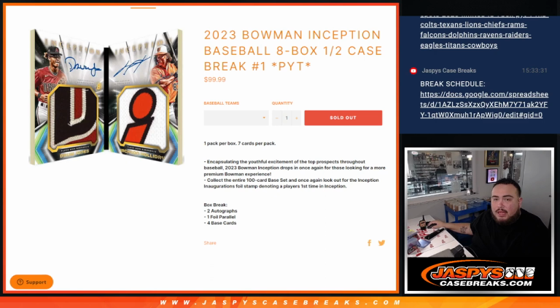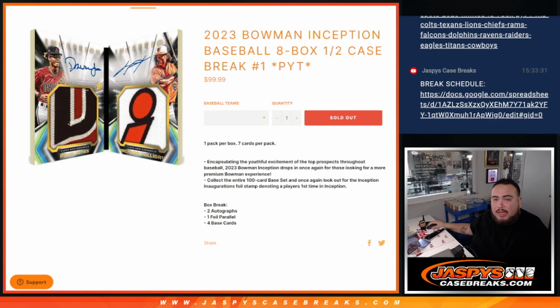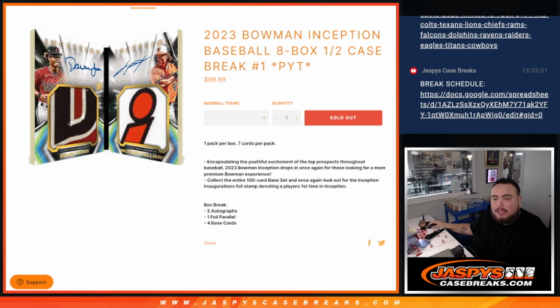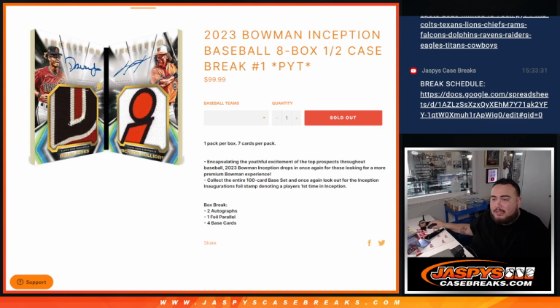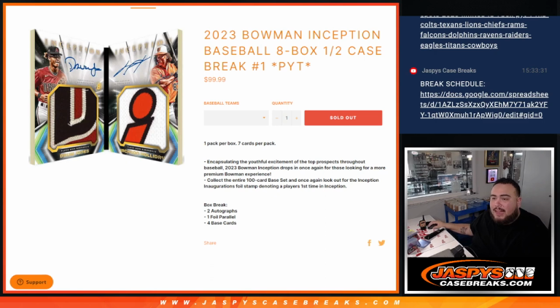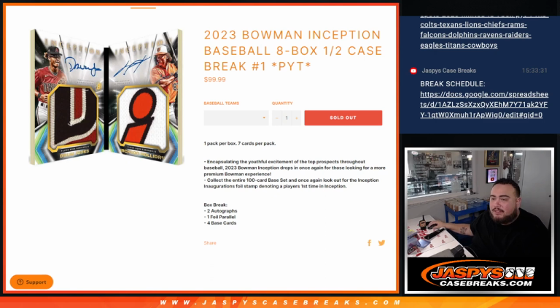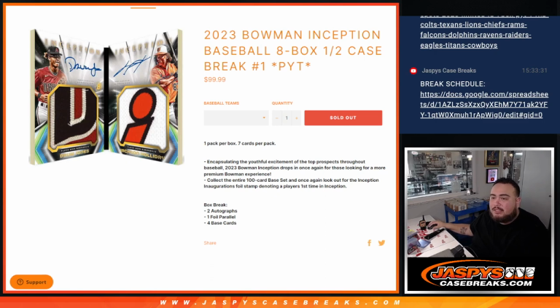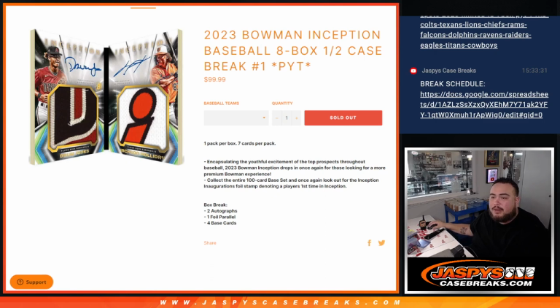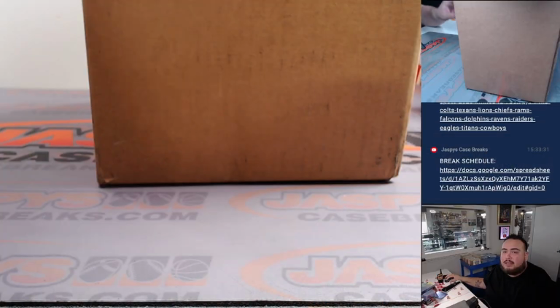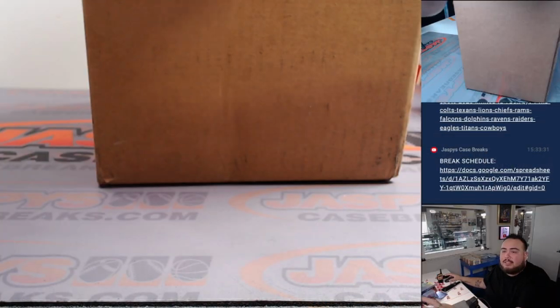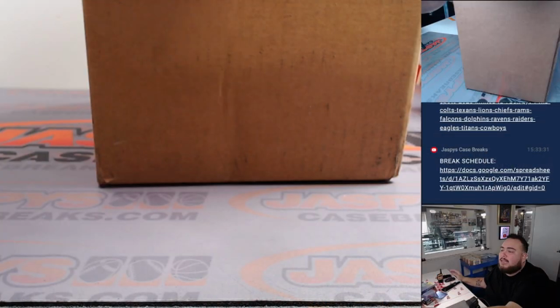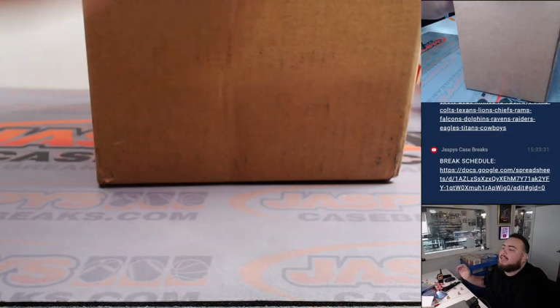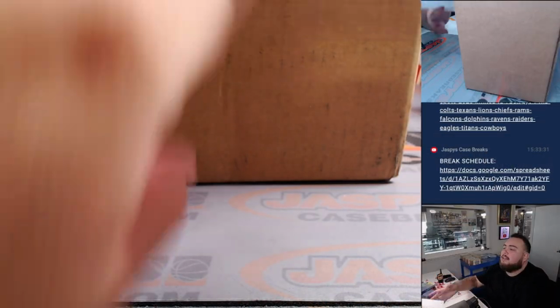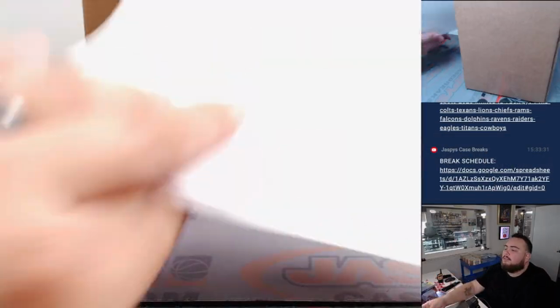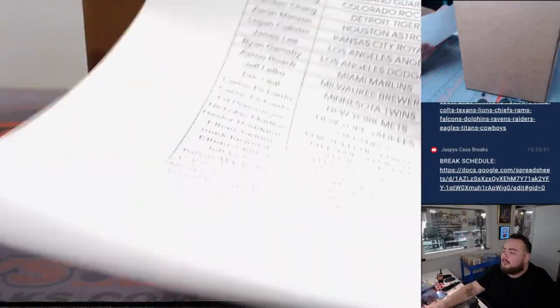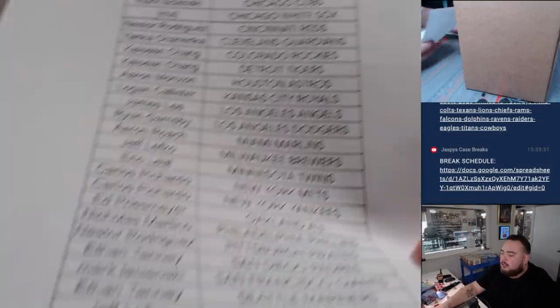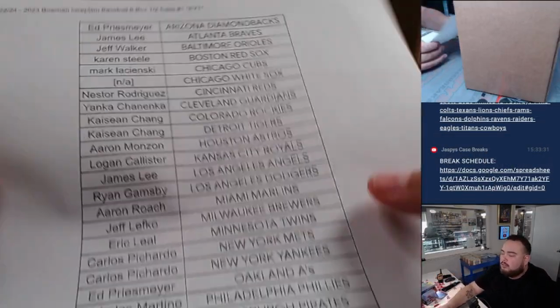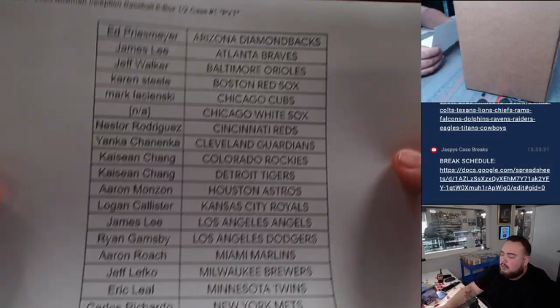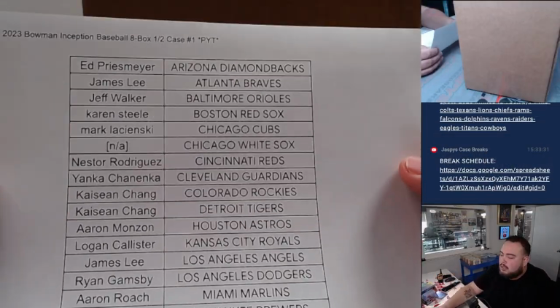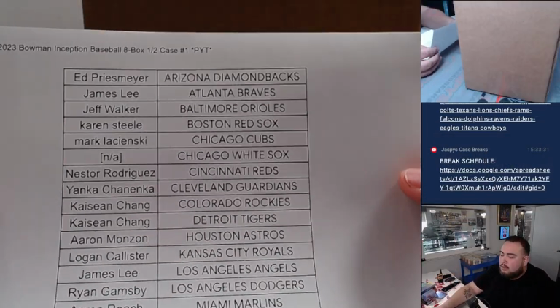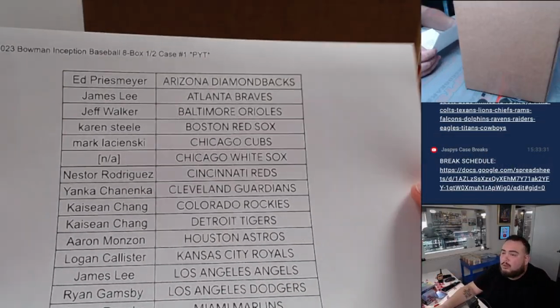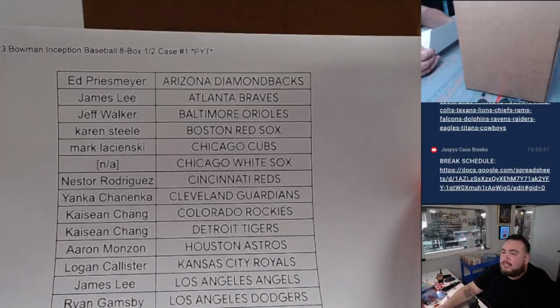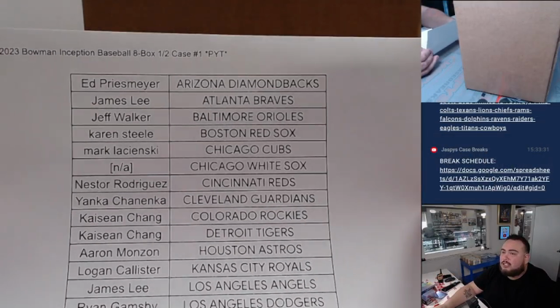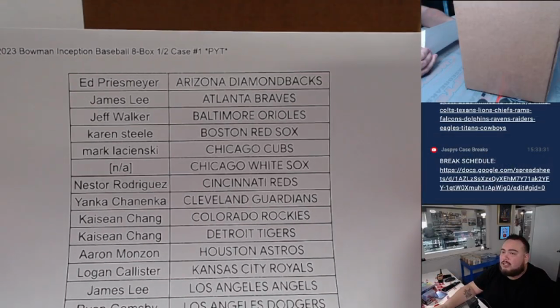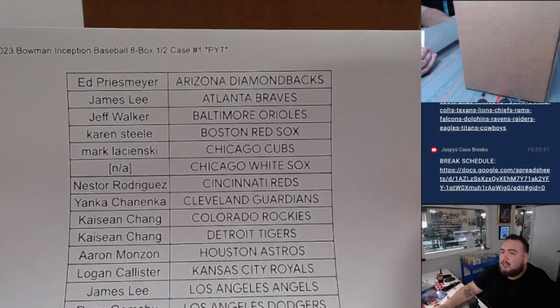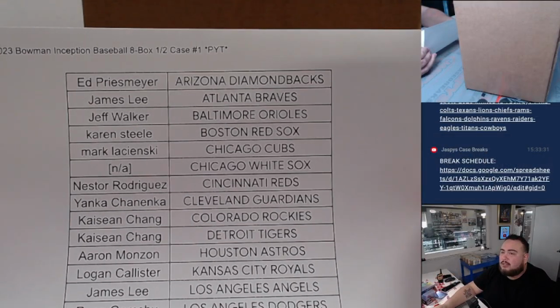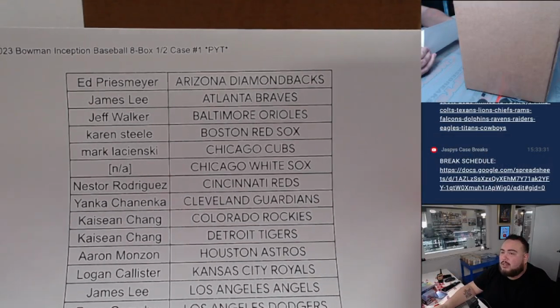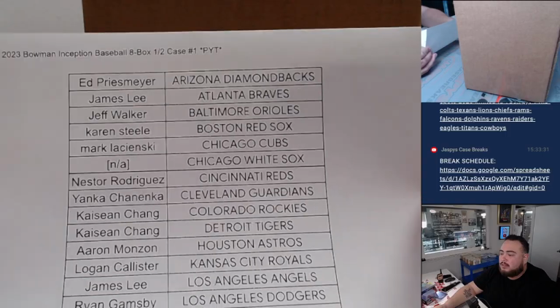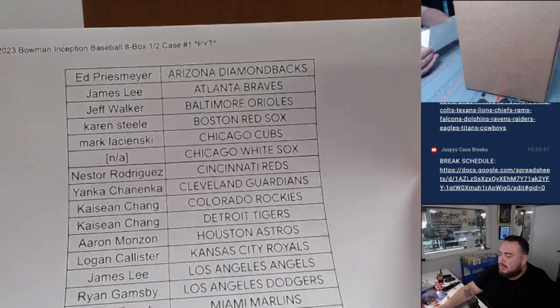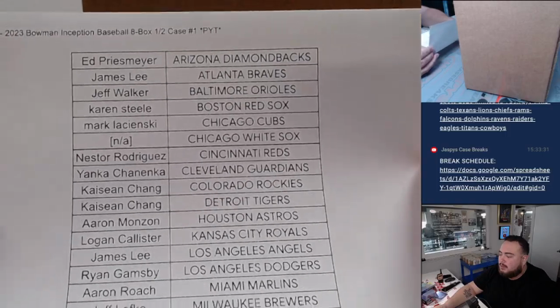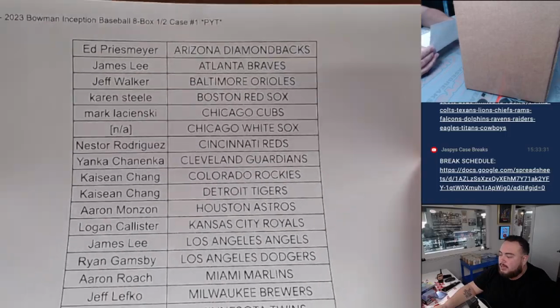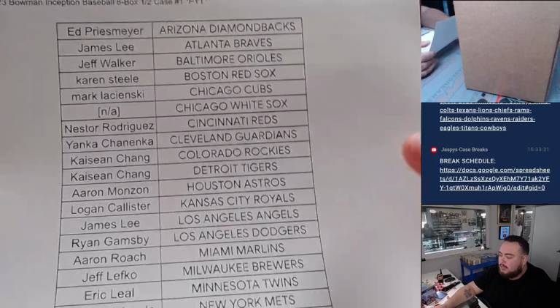Since this is a half-case break, the second half — number two — which is actually sold out as well, is going to be coming up next.